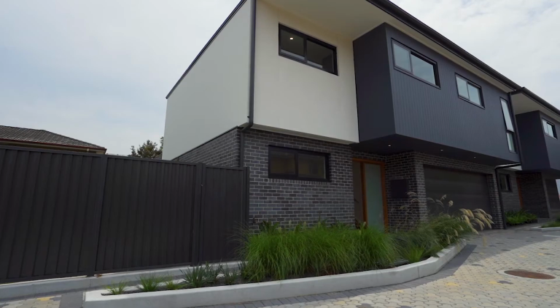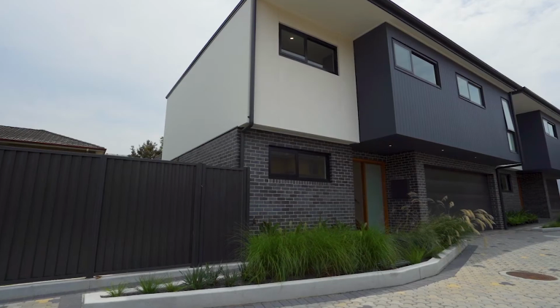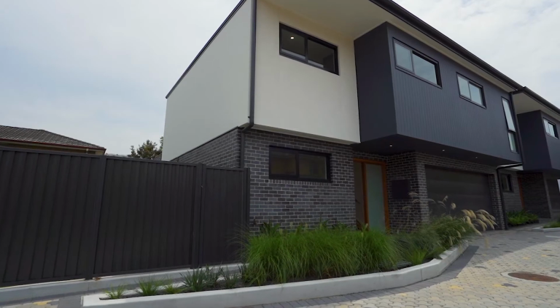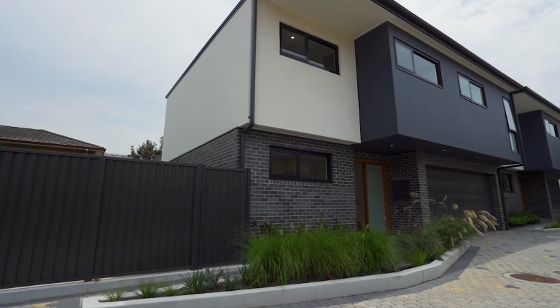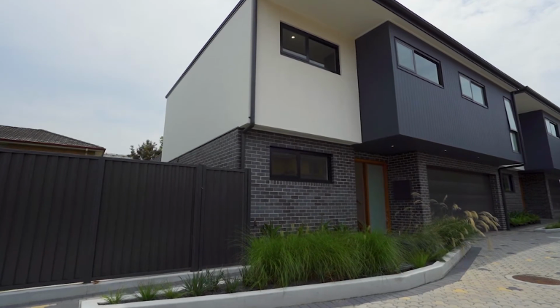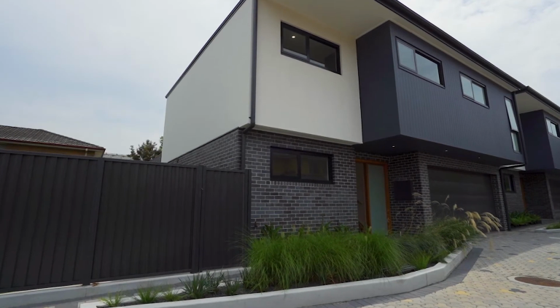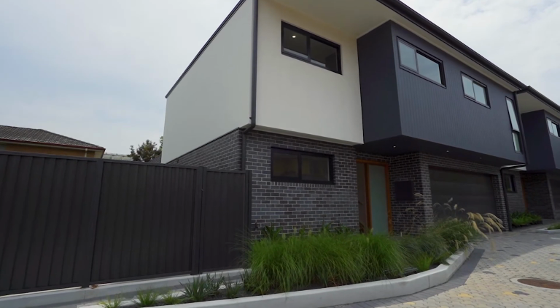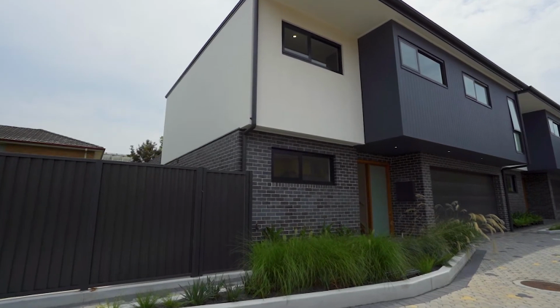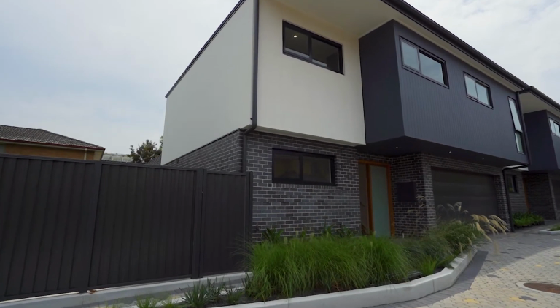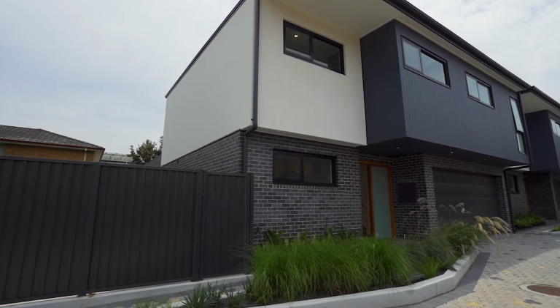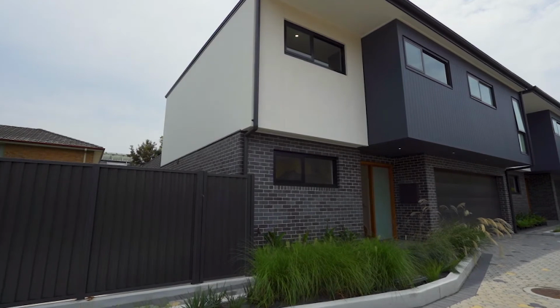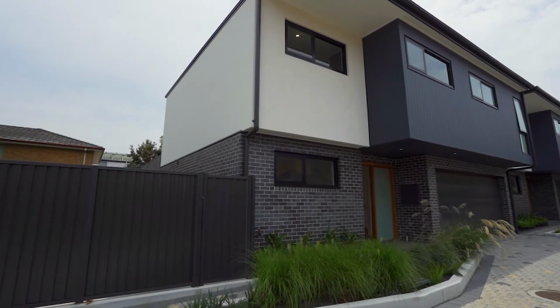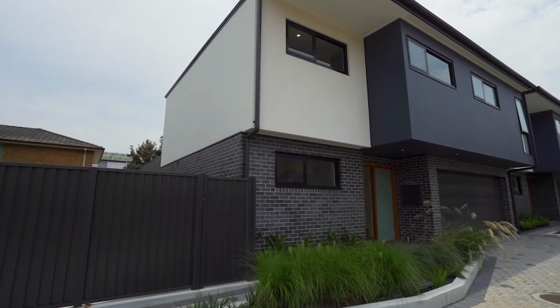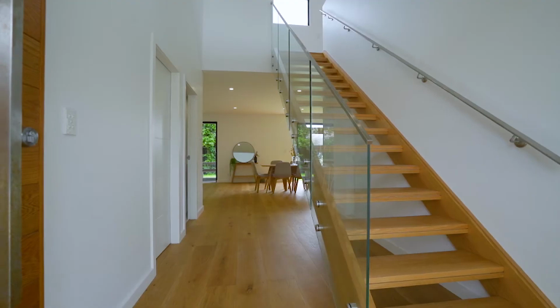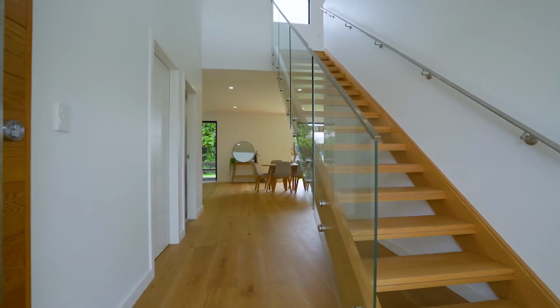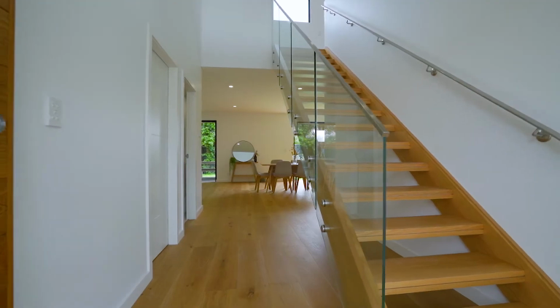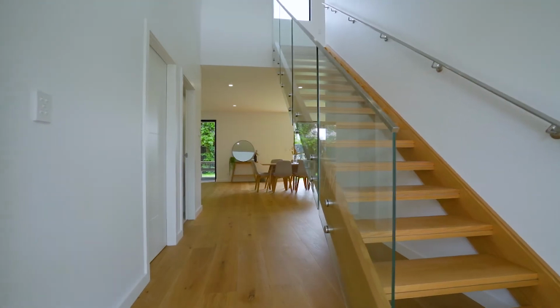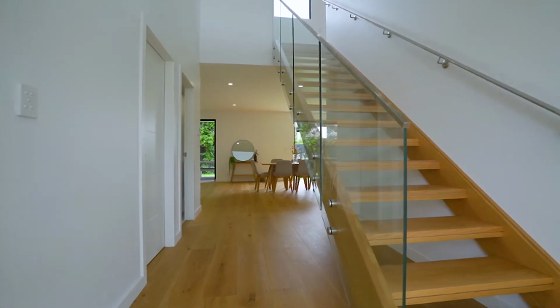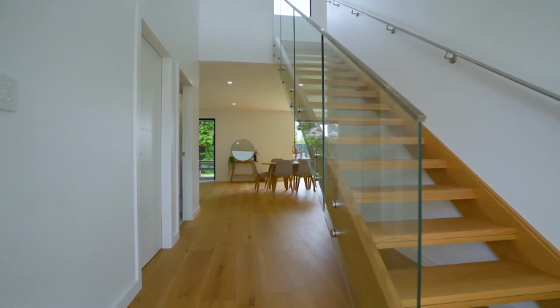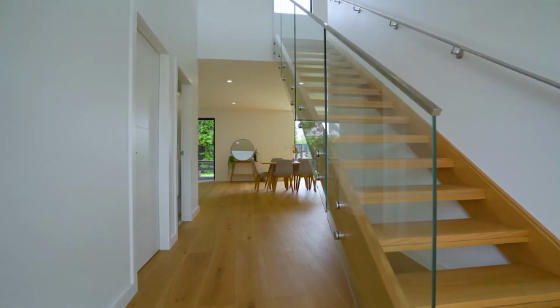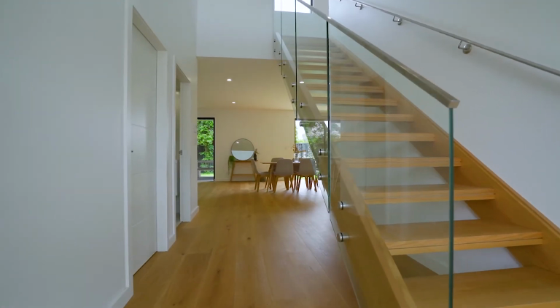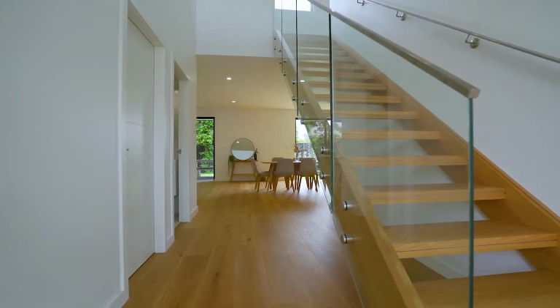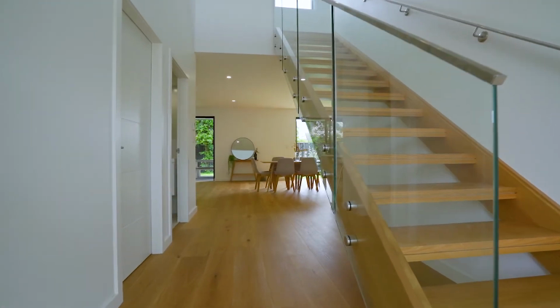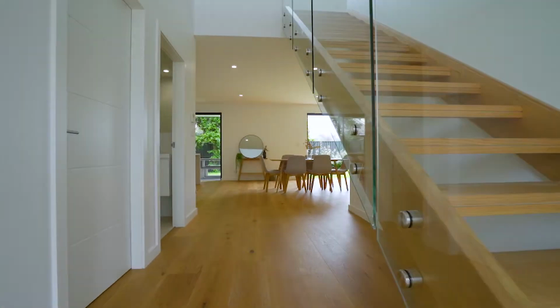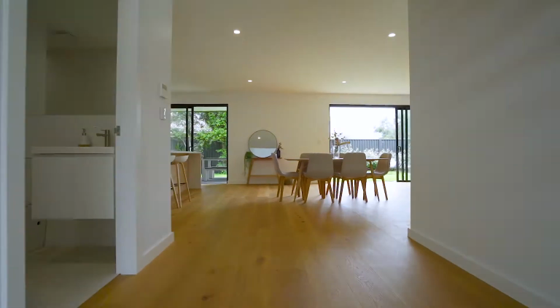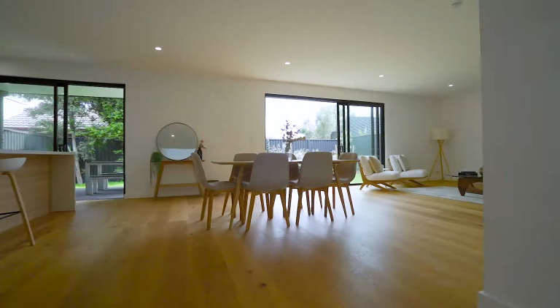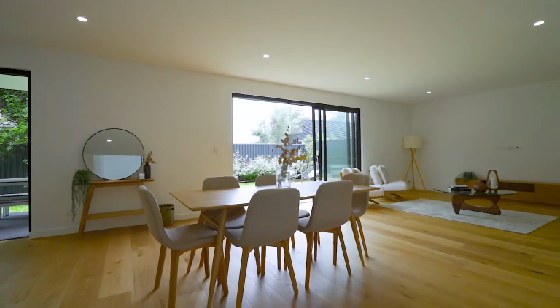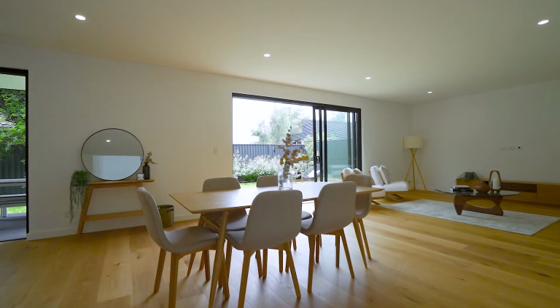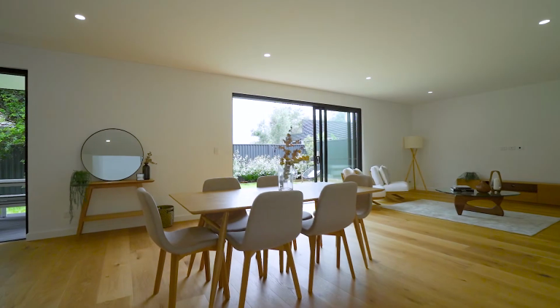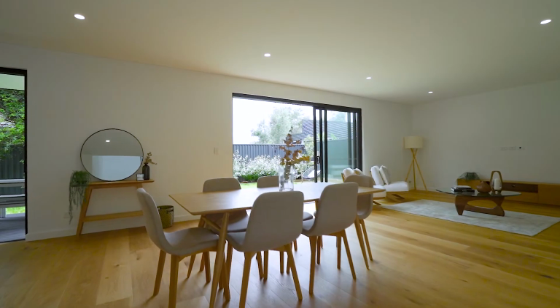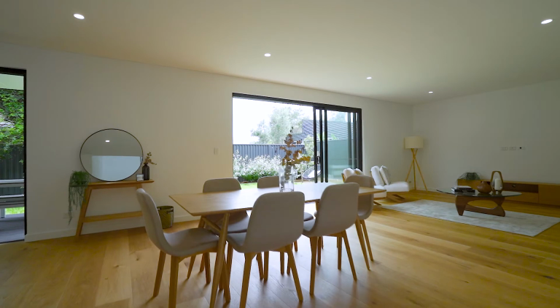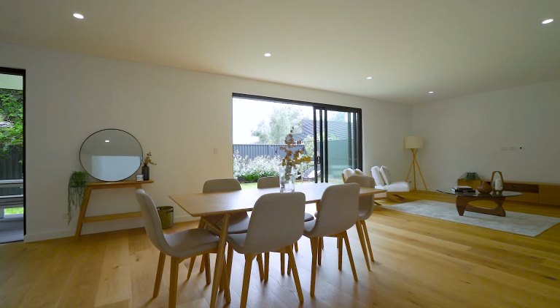My favourite feature about the property is certainly the double height void upon entry and the enormous living room.